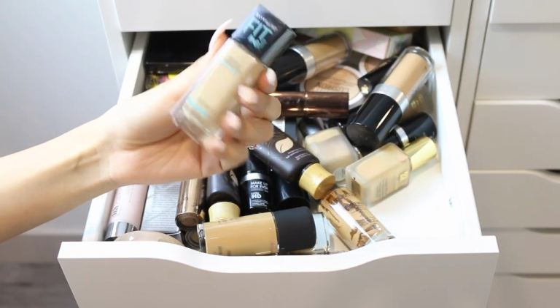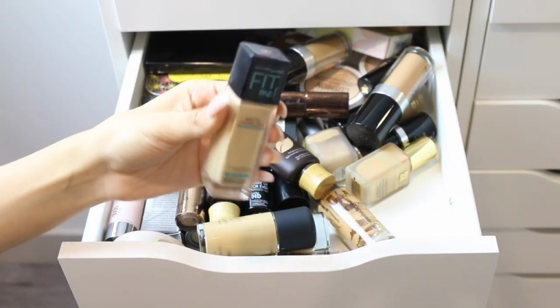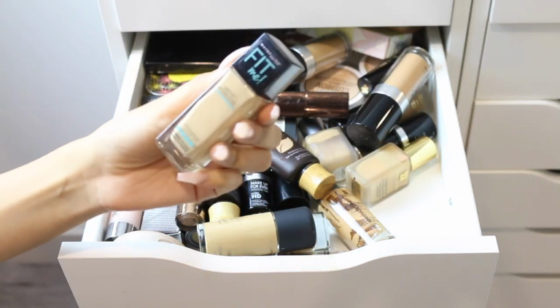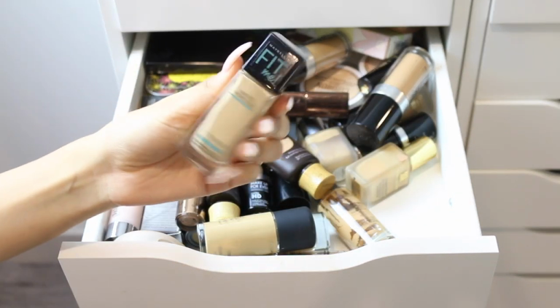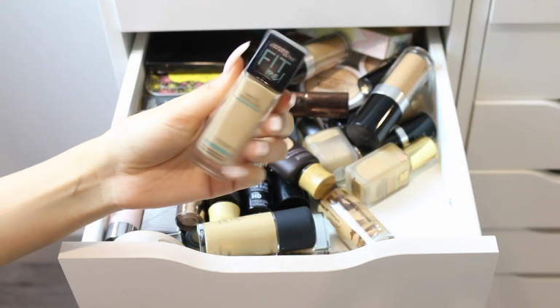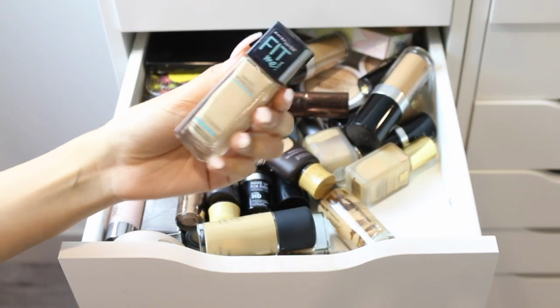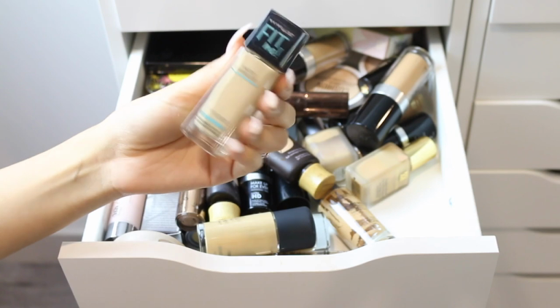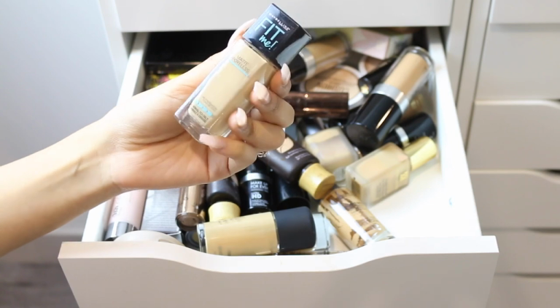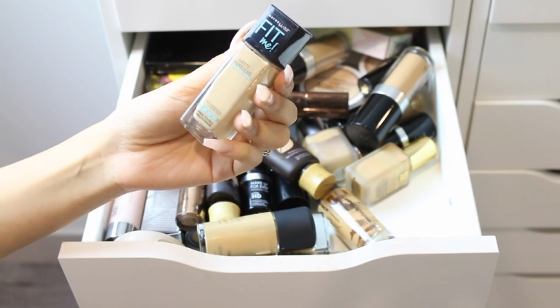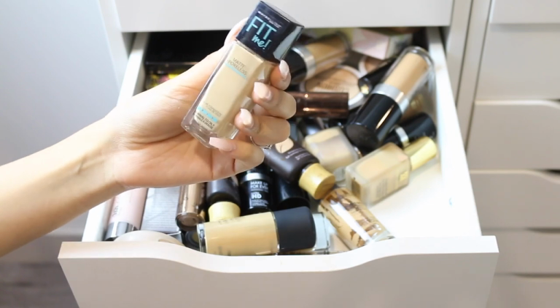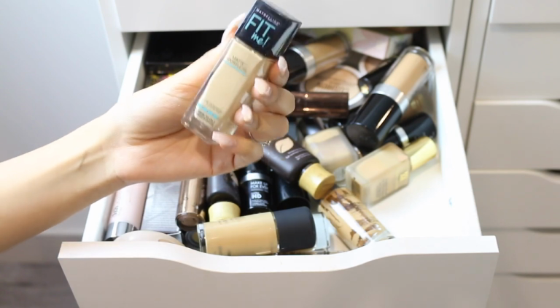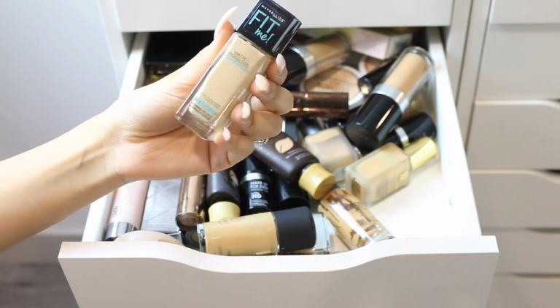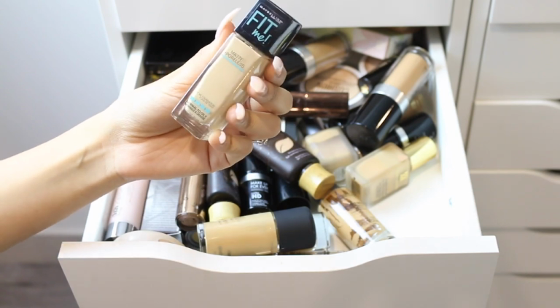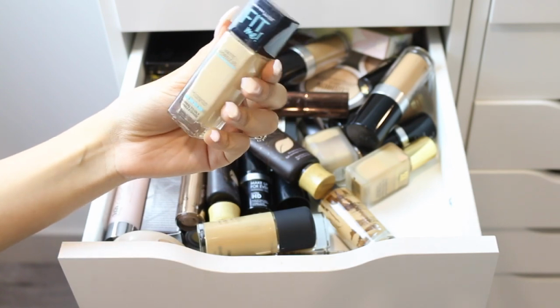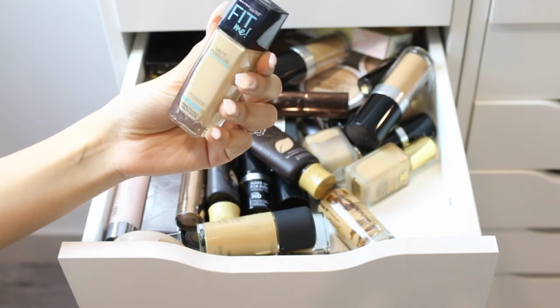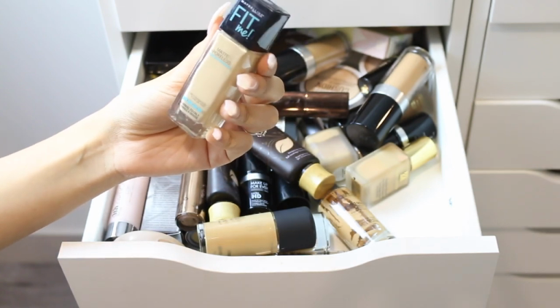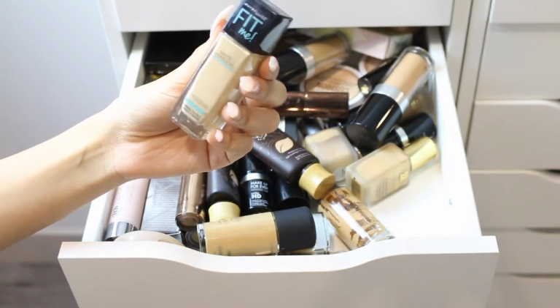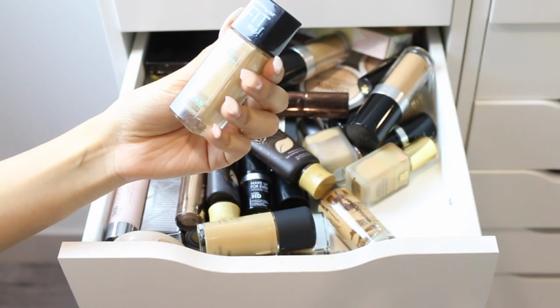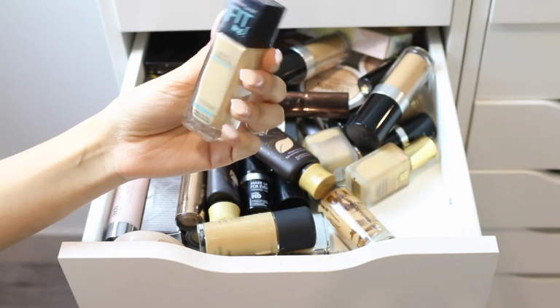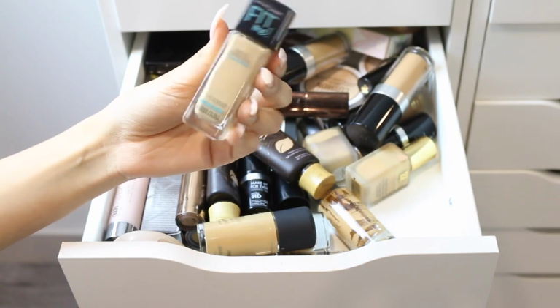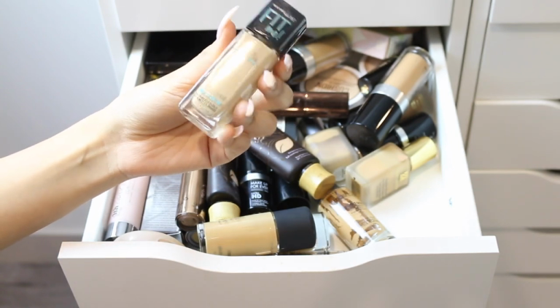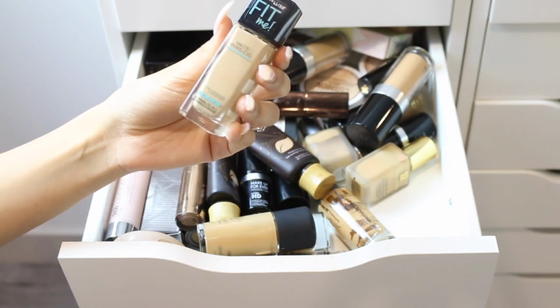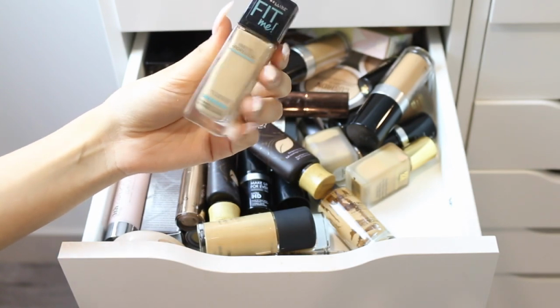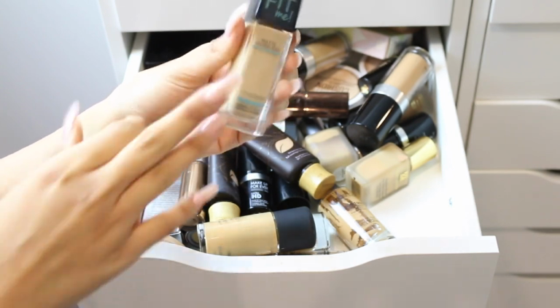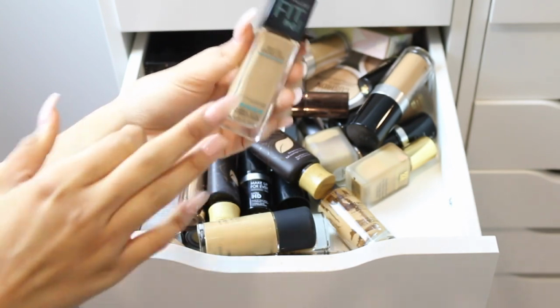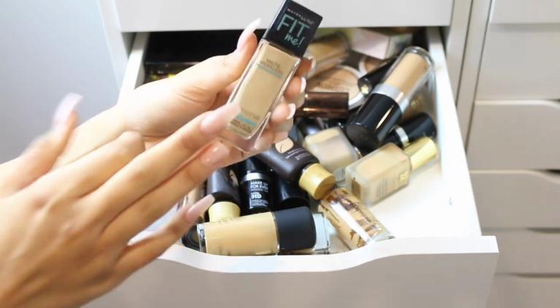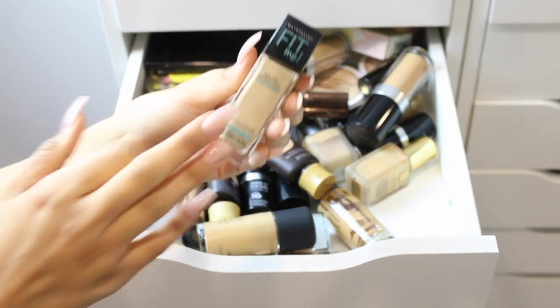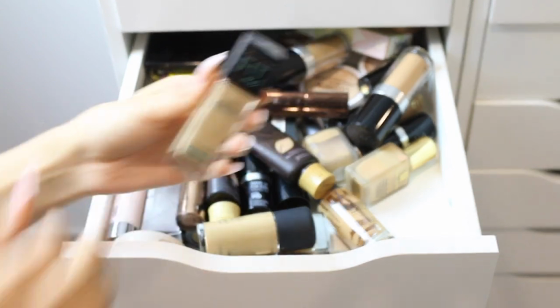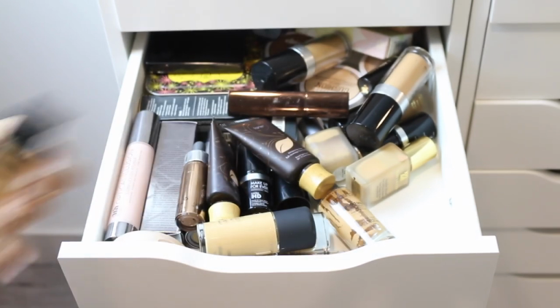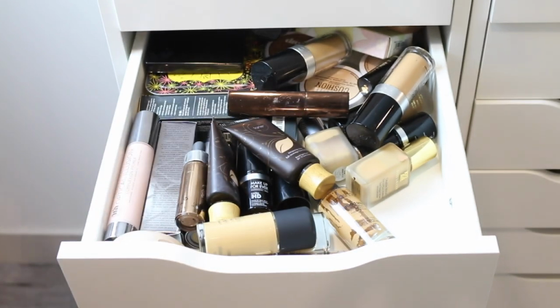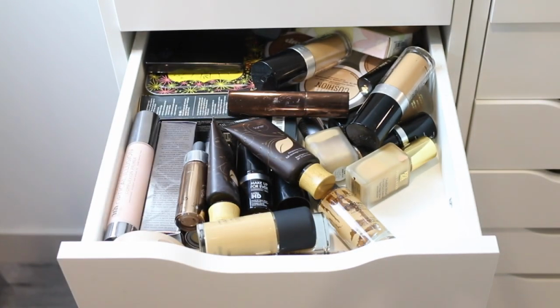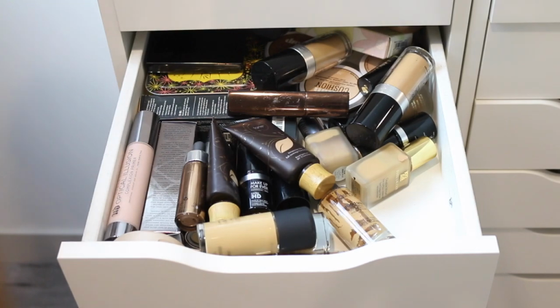I have the Maybelline Fit Me Matte Plus Poreless Foundation — I just bought this about a month or two ago and I love it, so I'm keeping it.